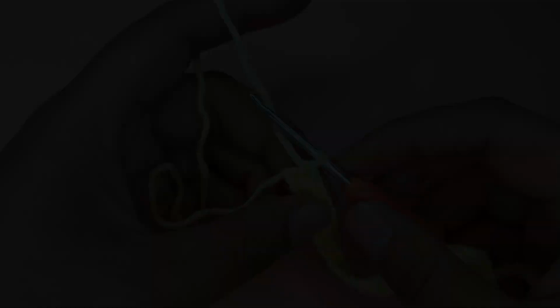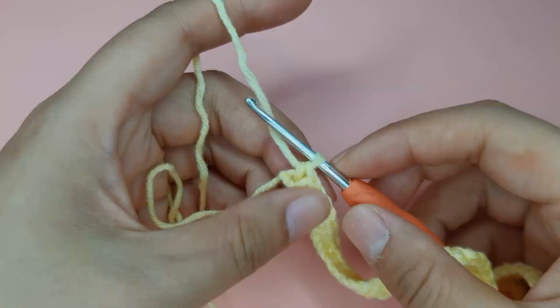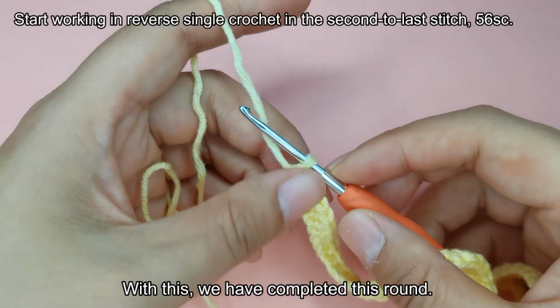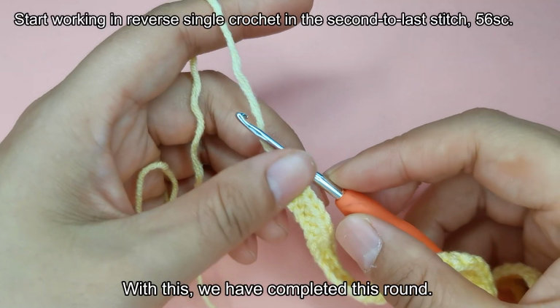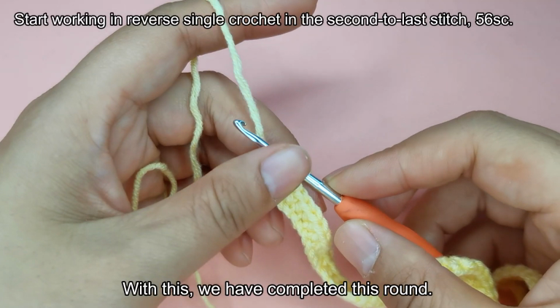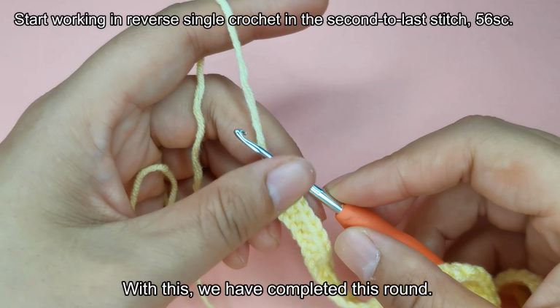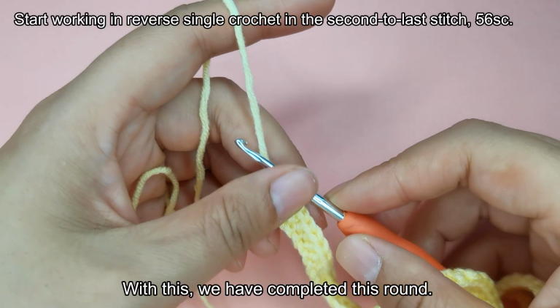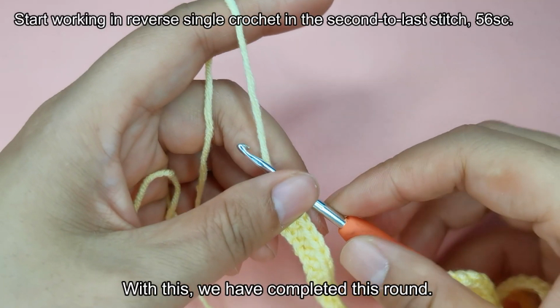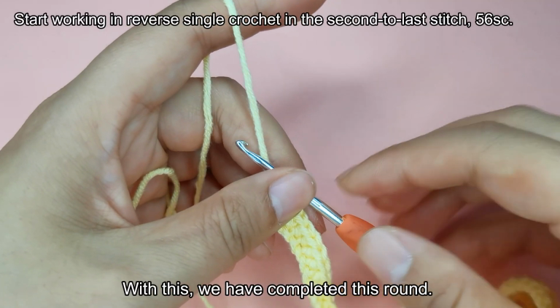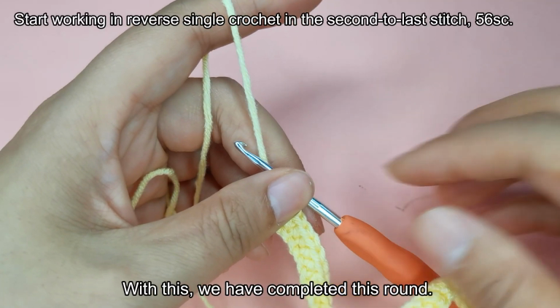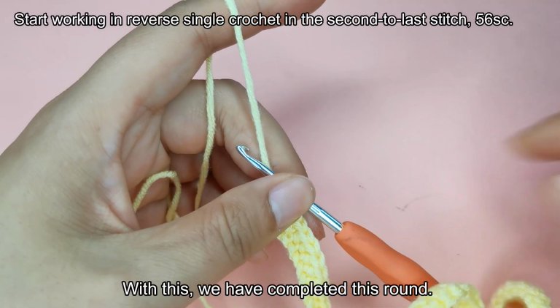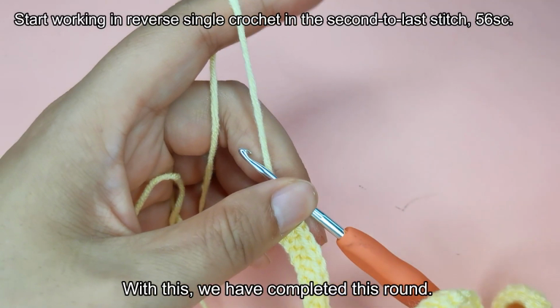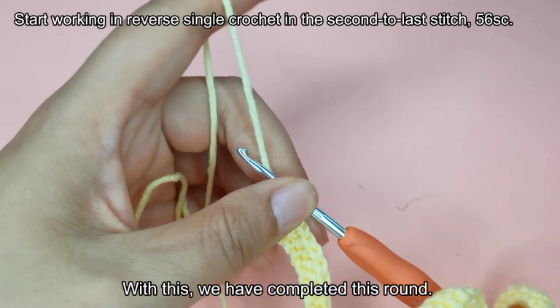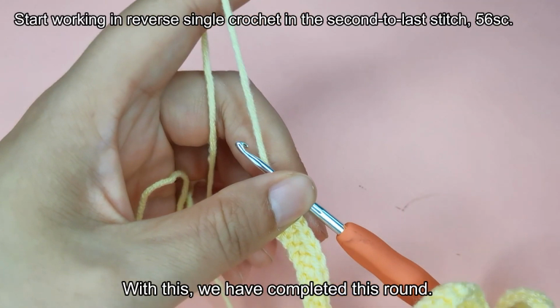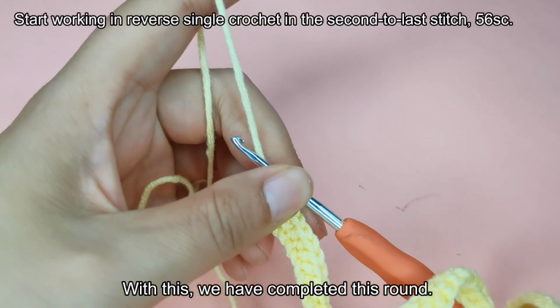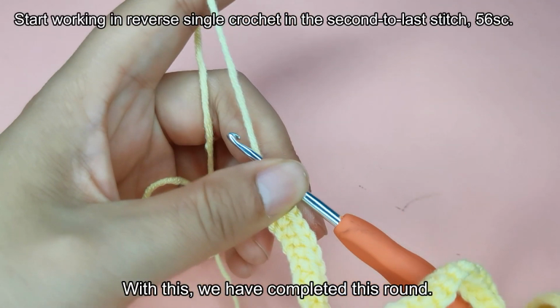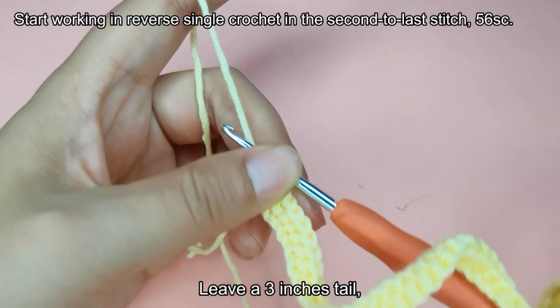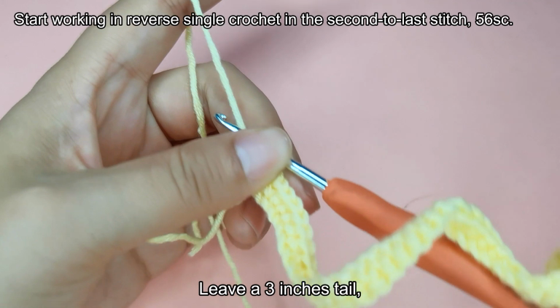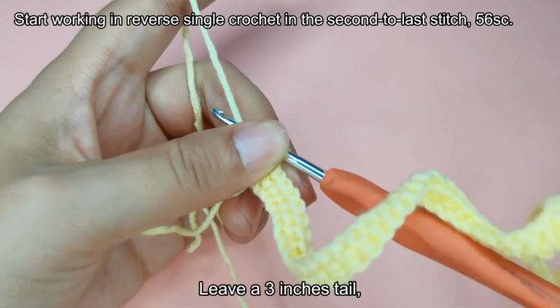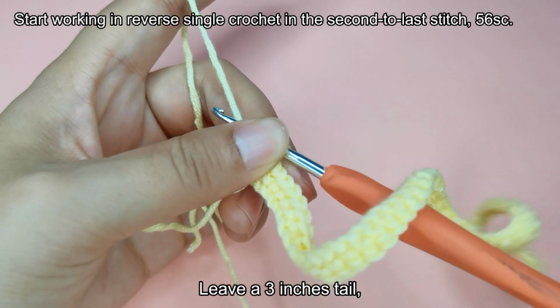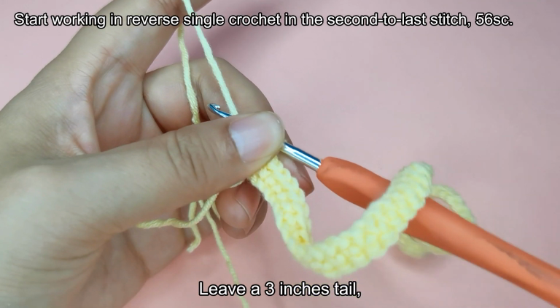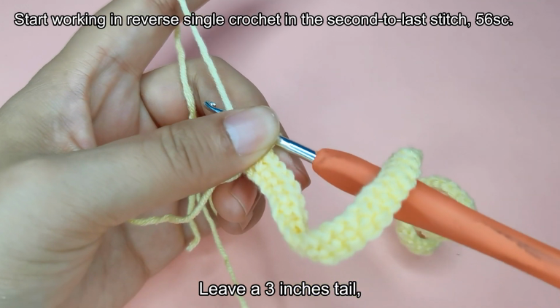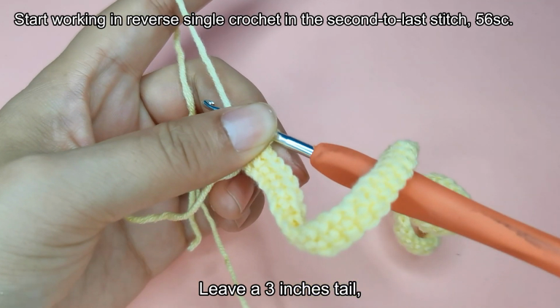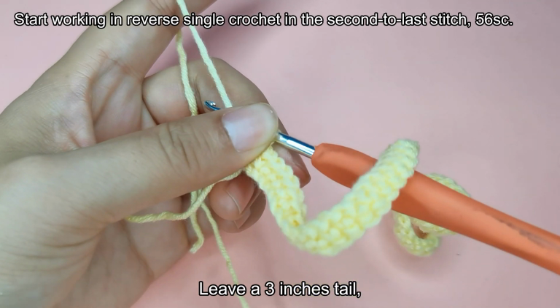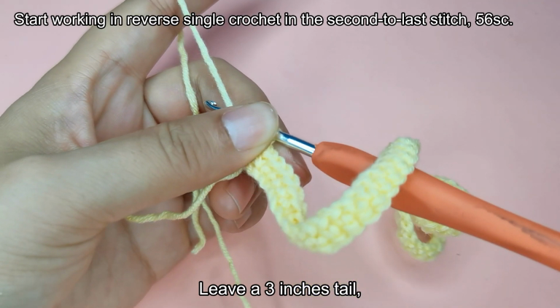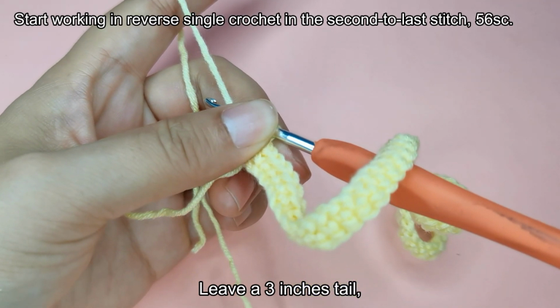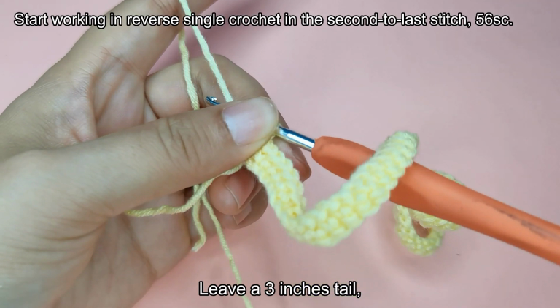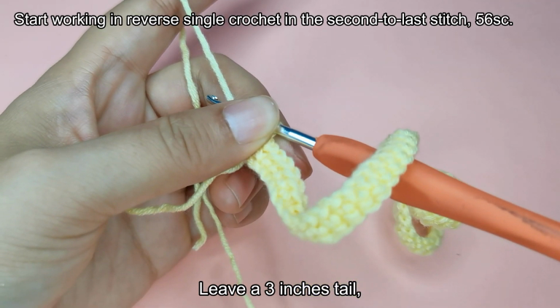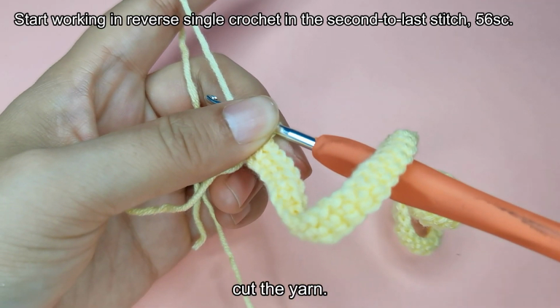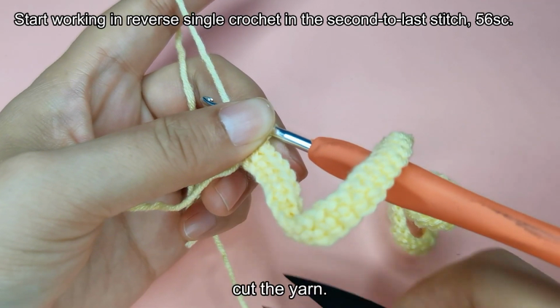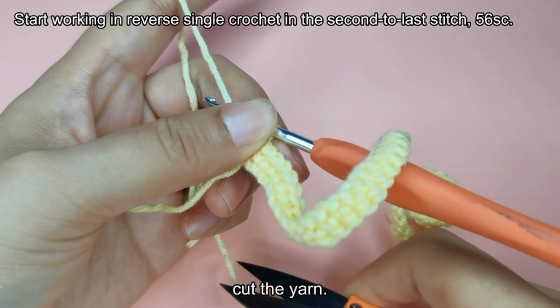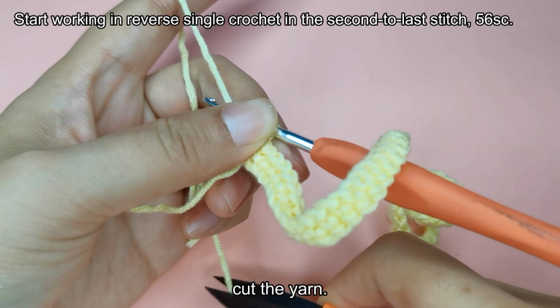With this, we have completed this round. Leave a 3 inch tail and cut the yarn.